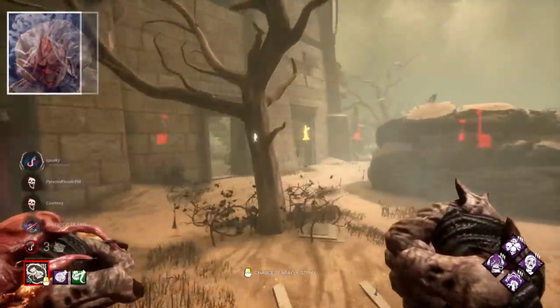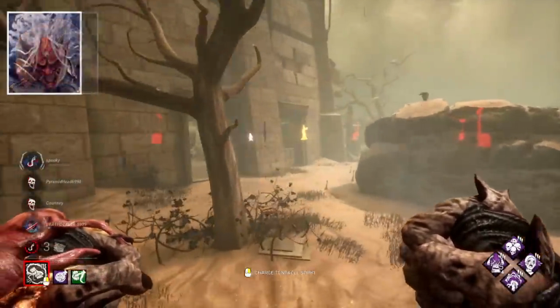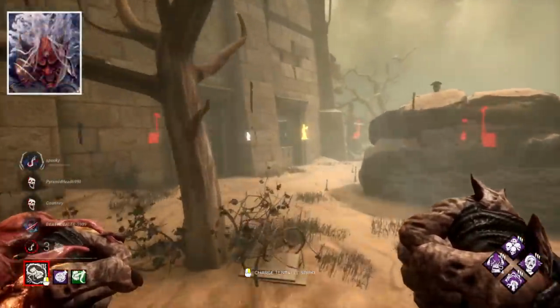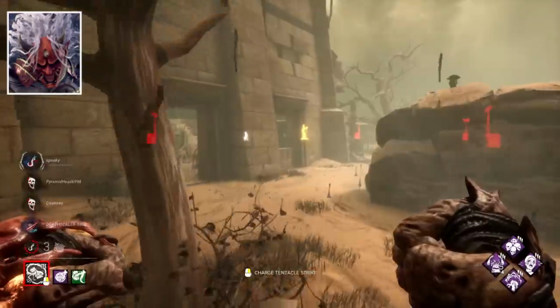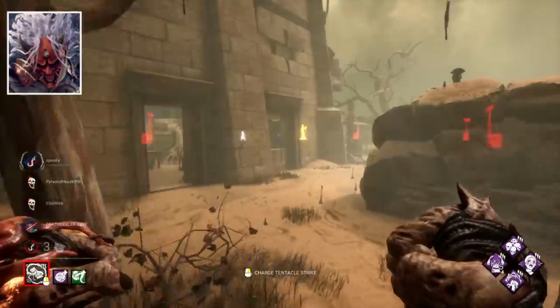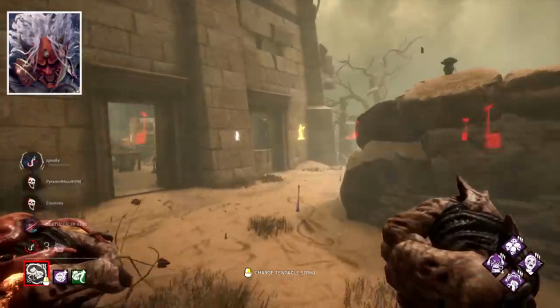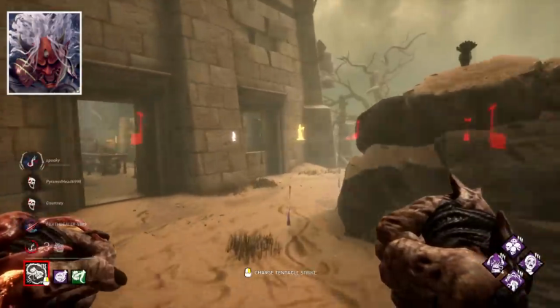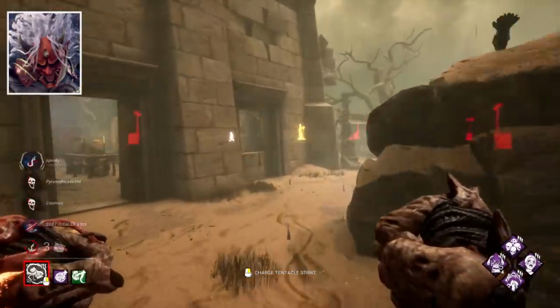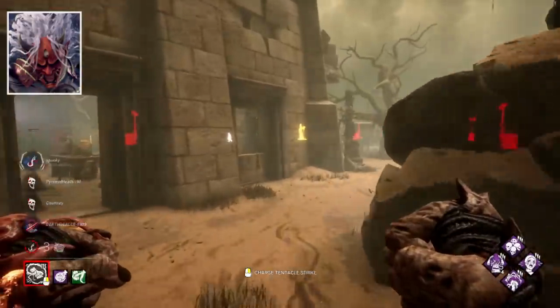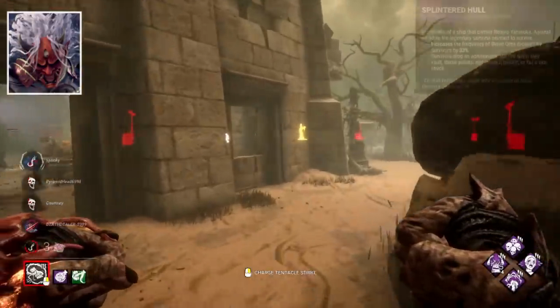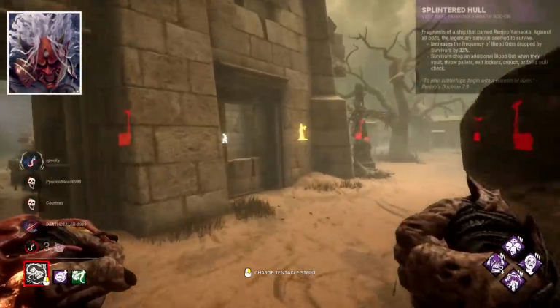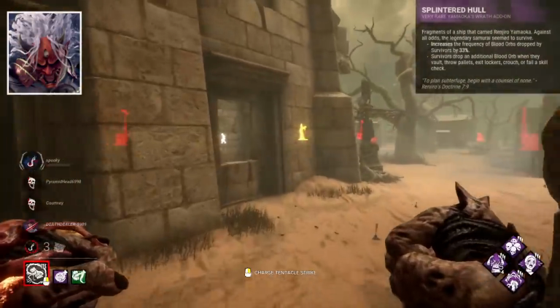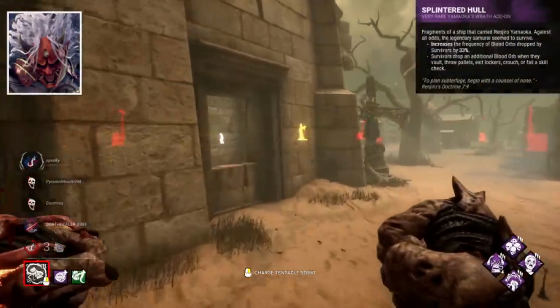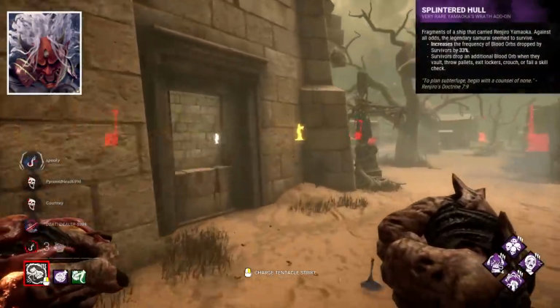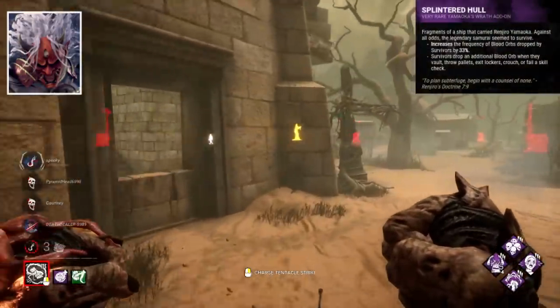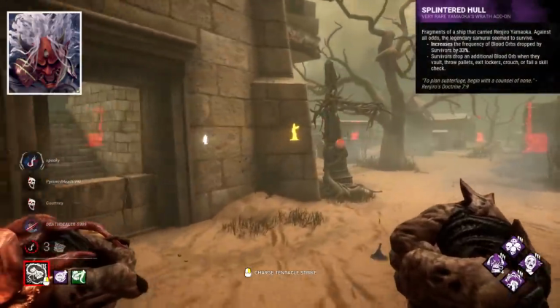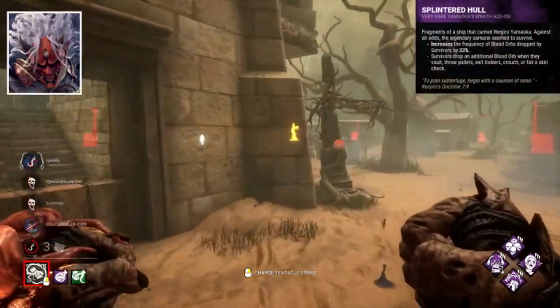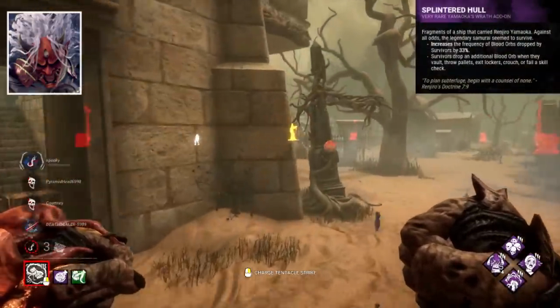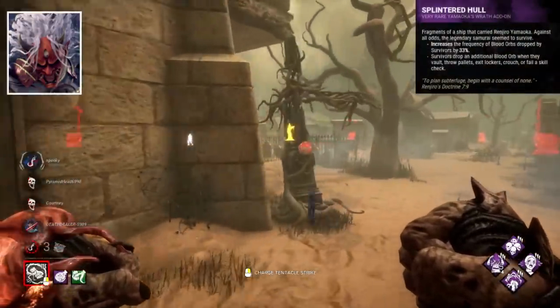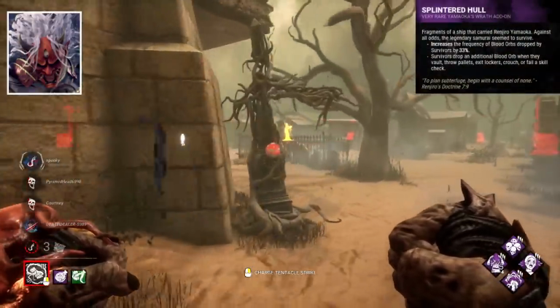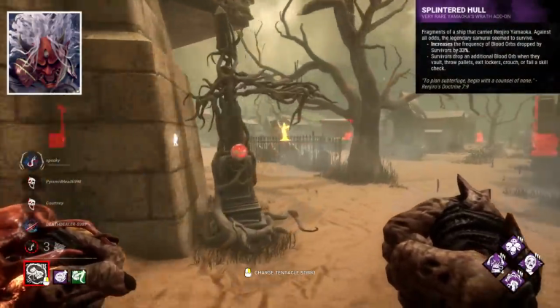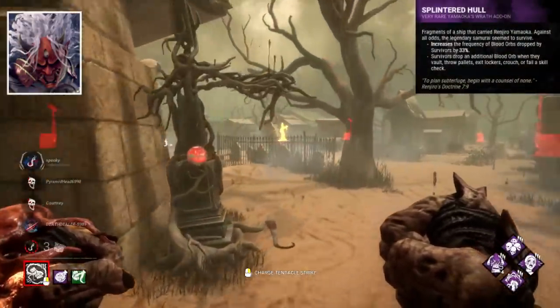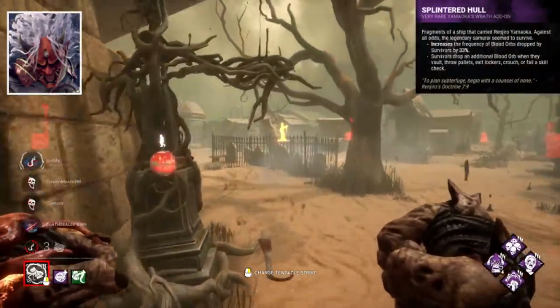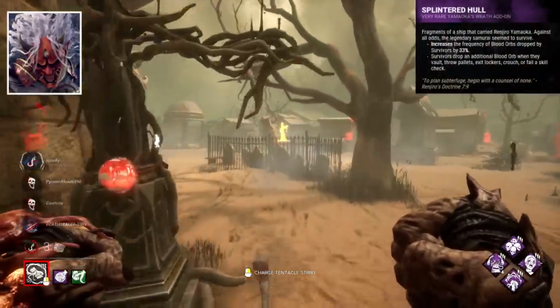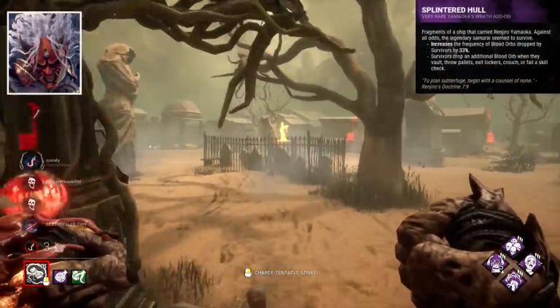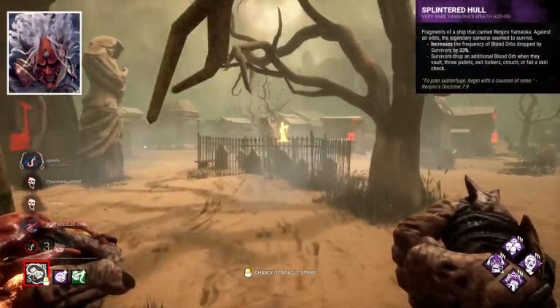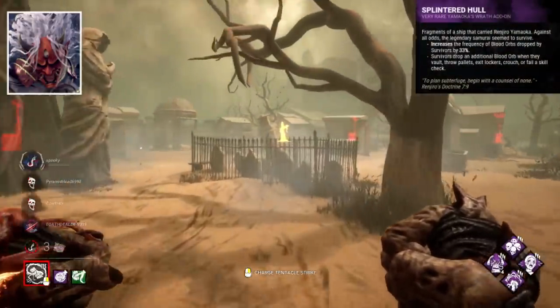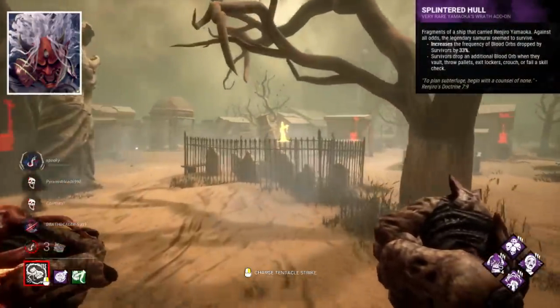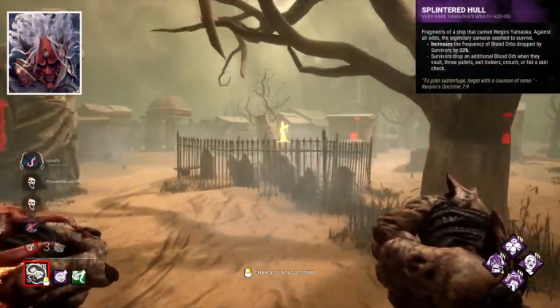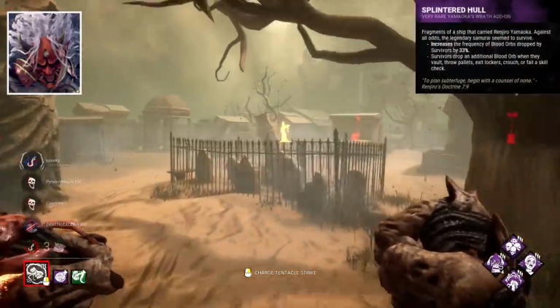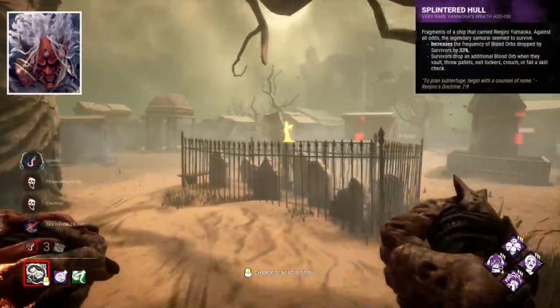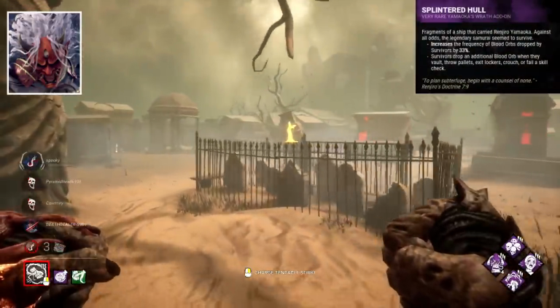Oni's best add-on is Splintered Hull, because it helps to charge your power faster.